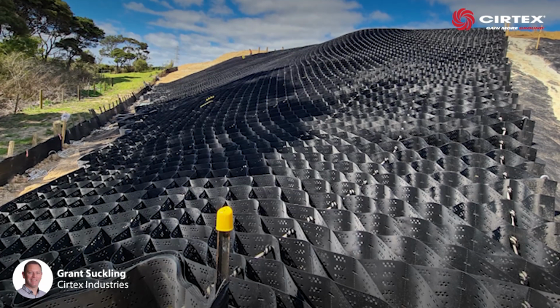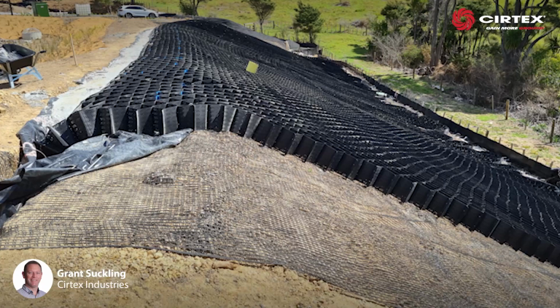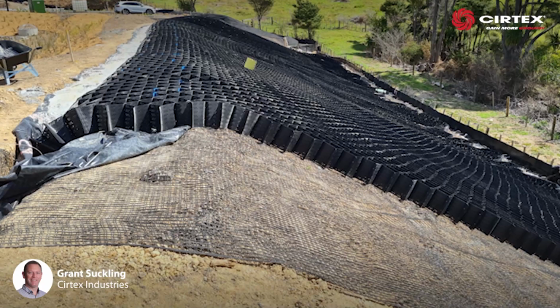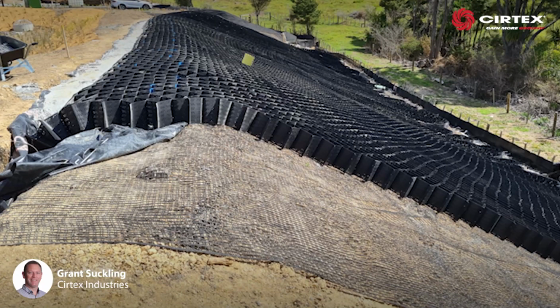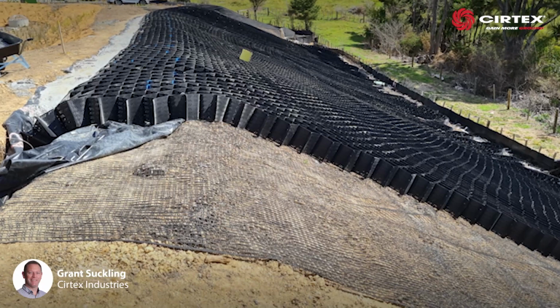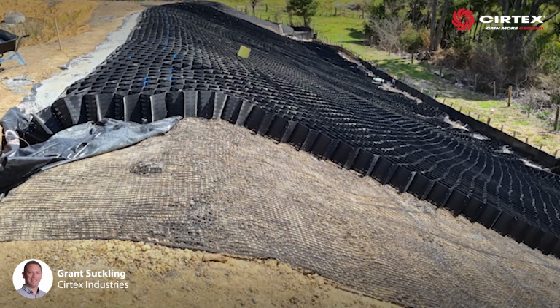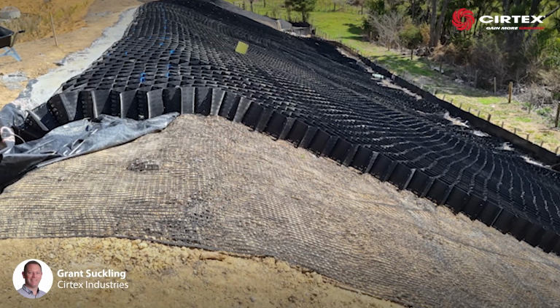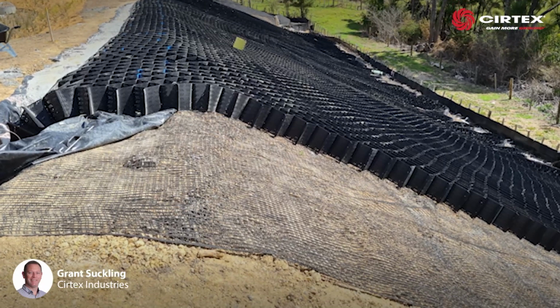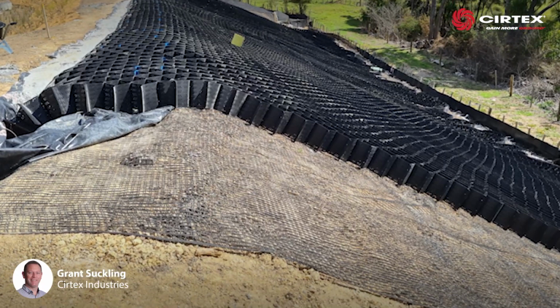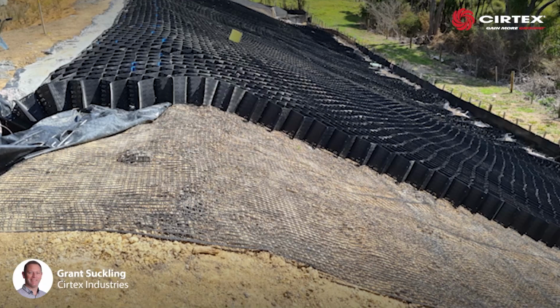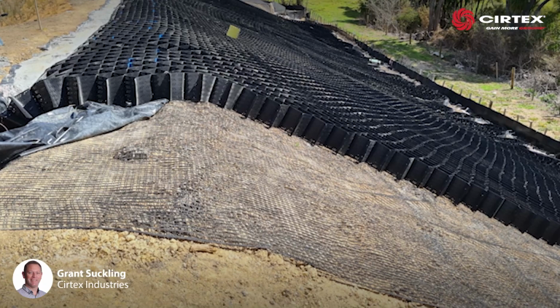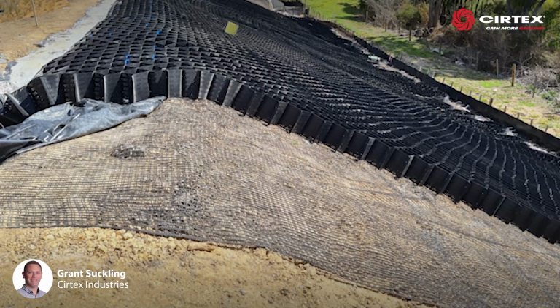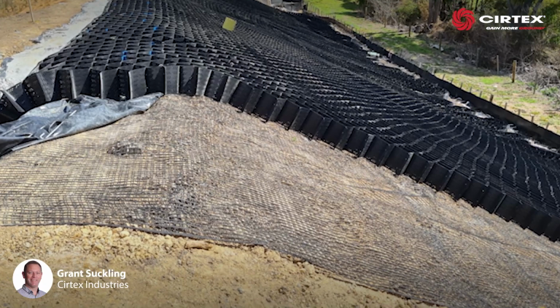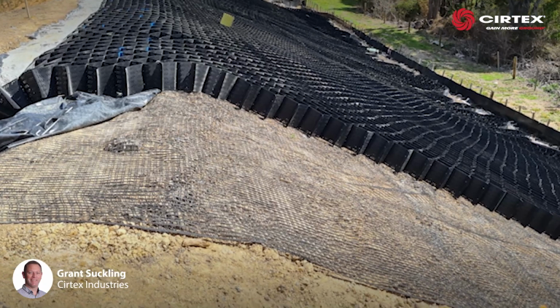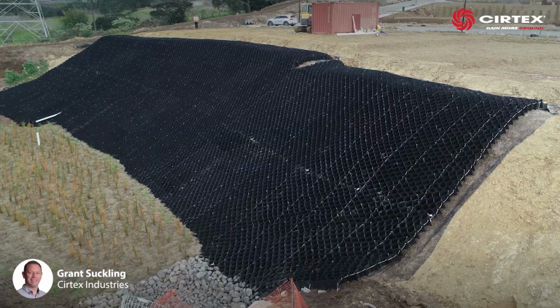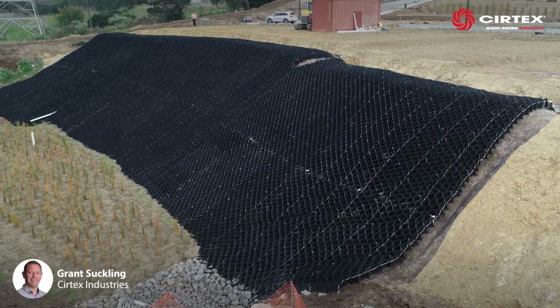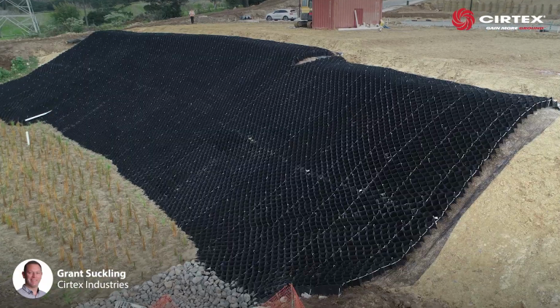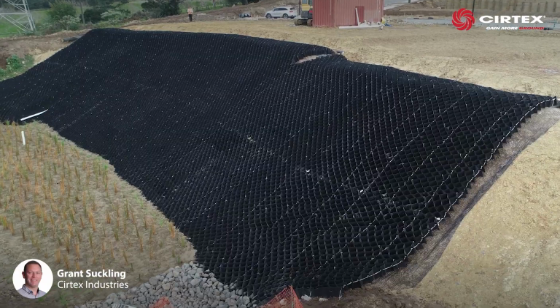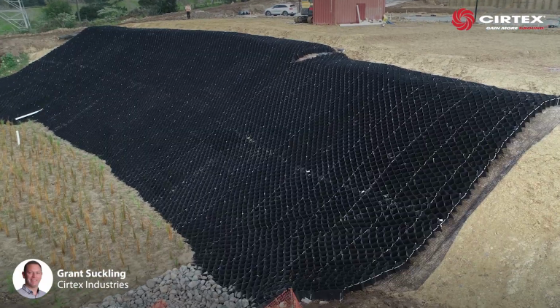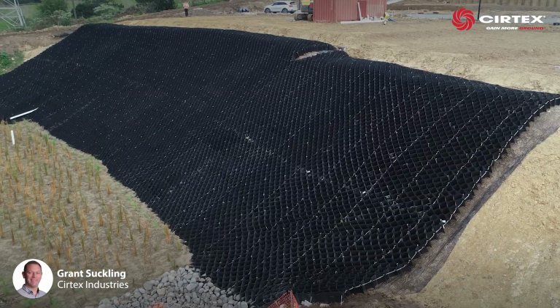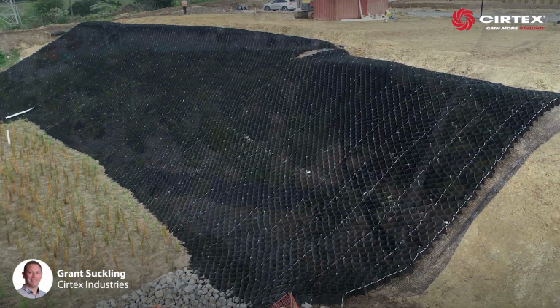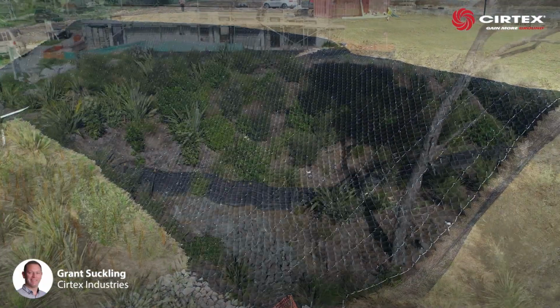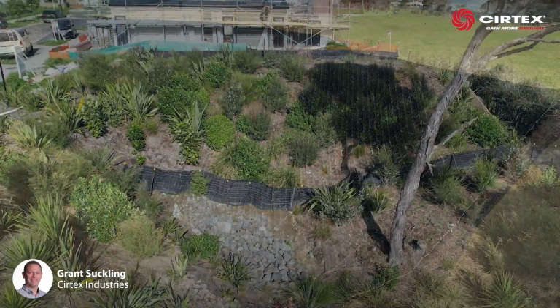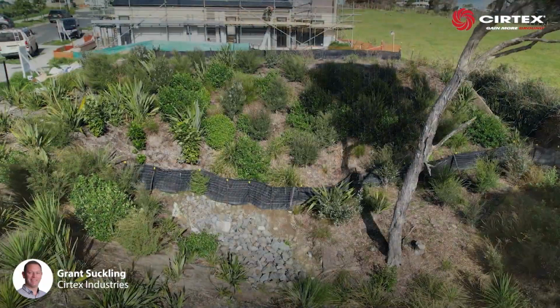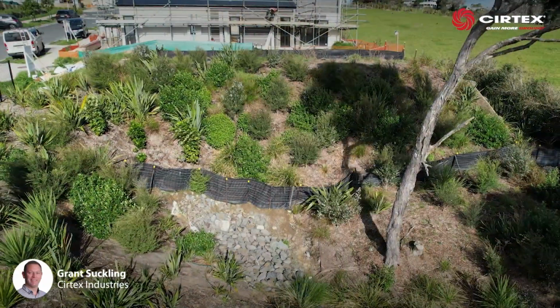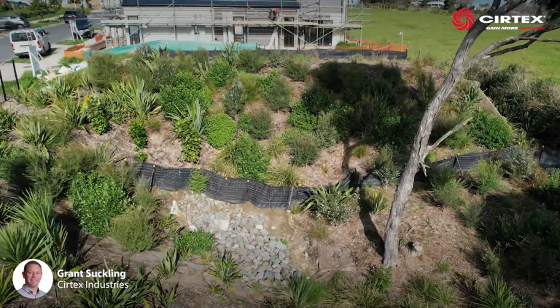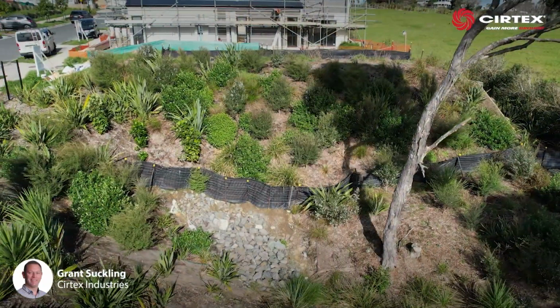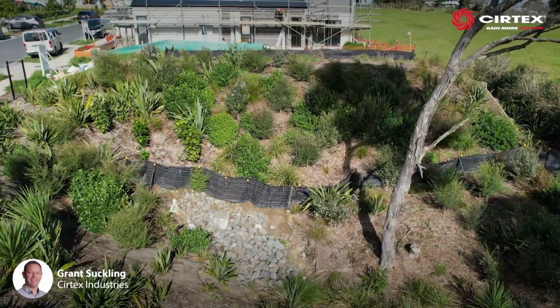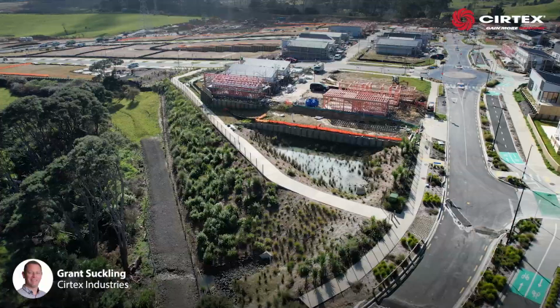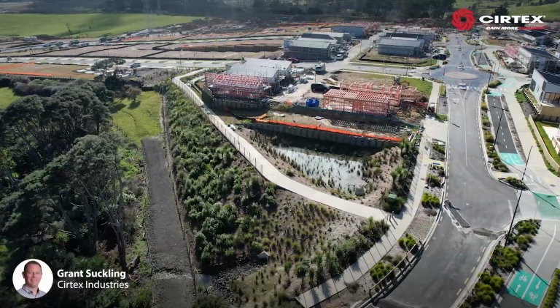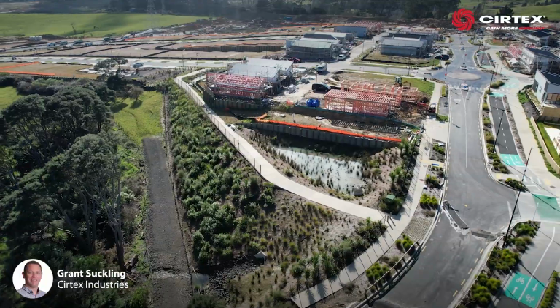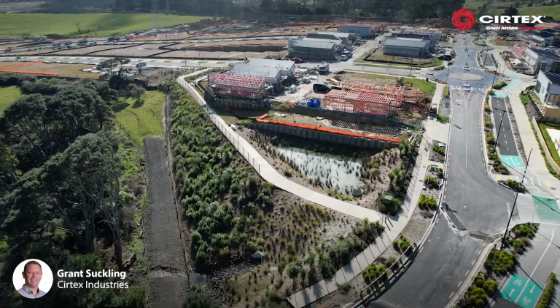Along with an underlying layer of strata grid, these combined components prevent topsoil erosion and resist sliding.